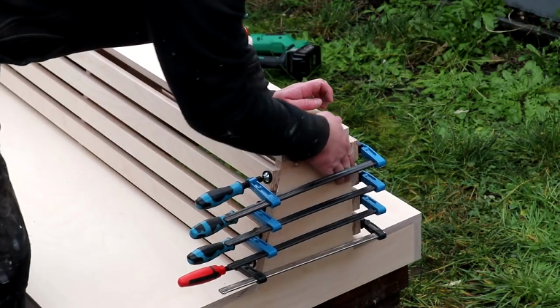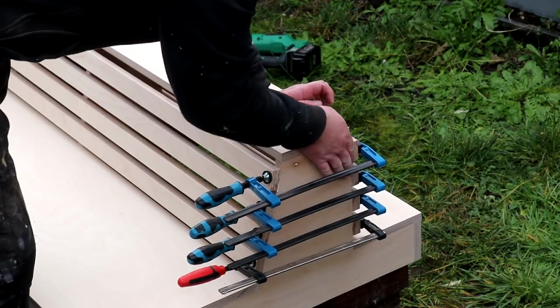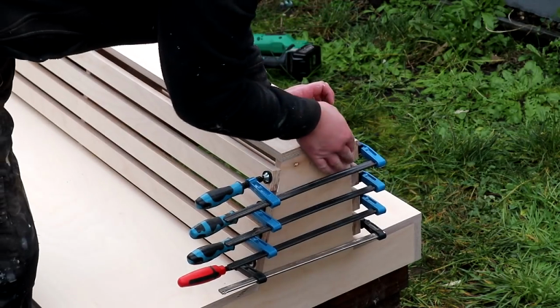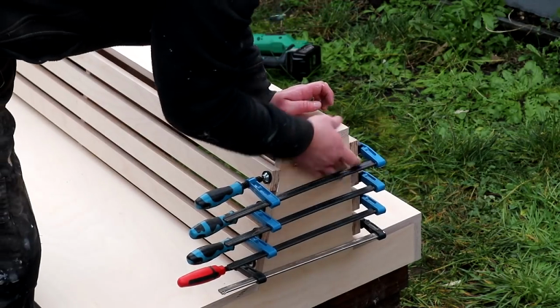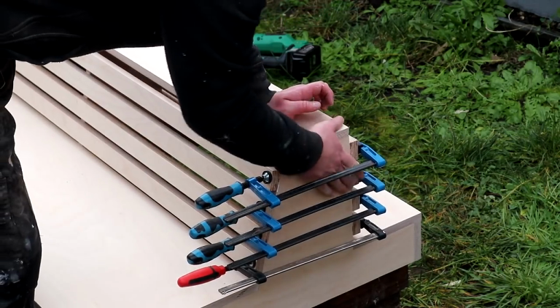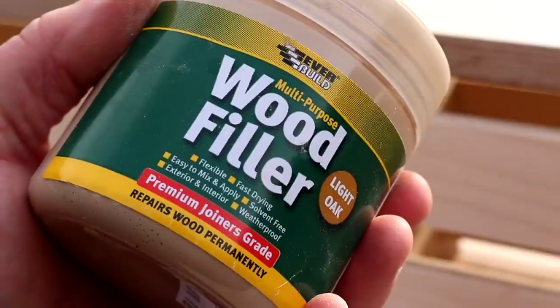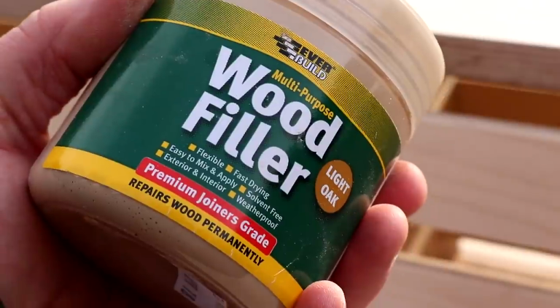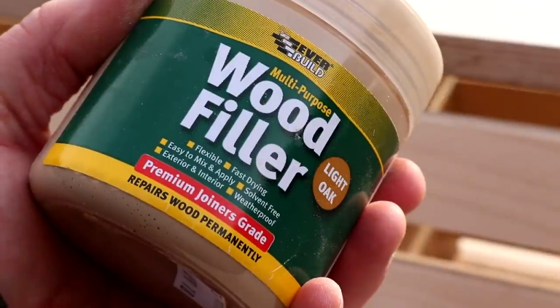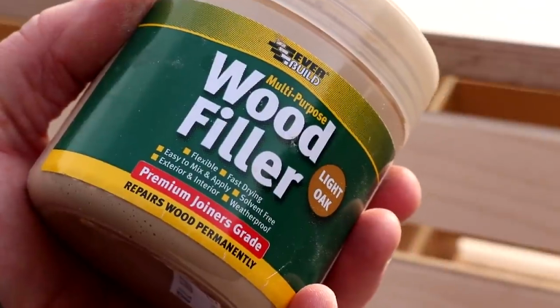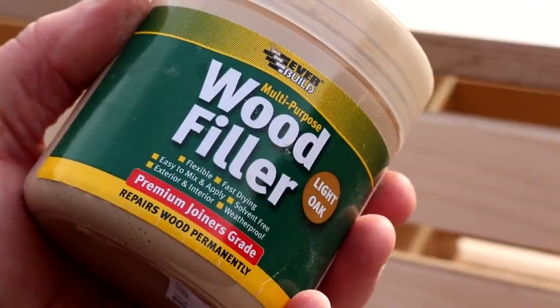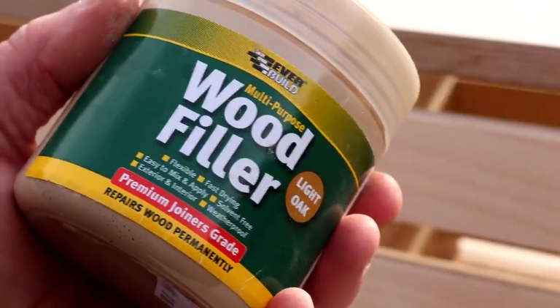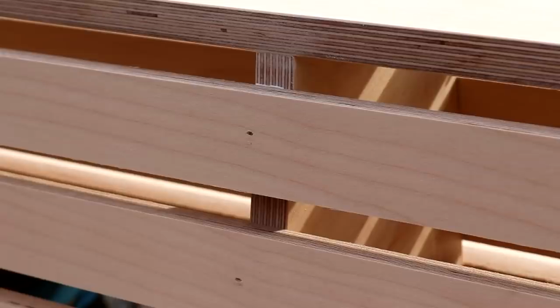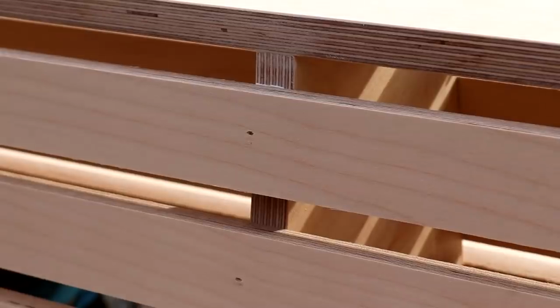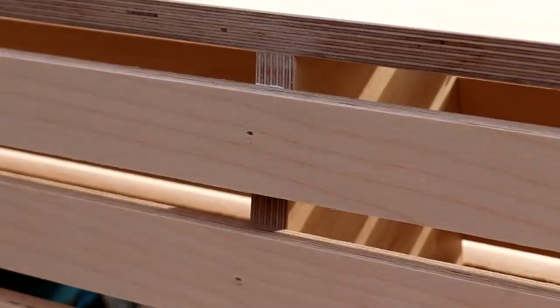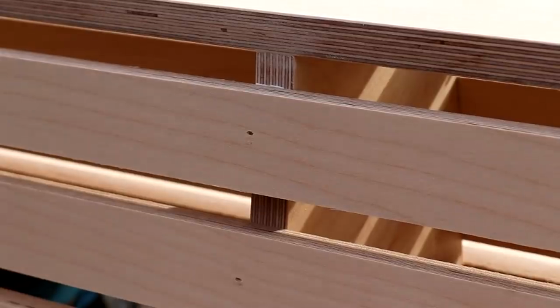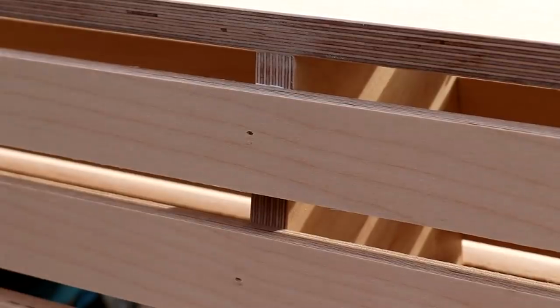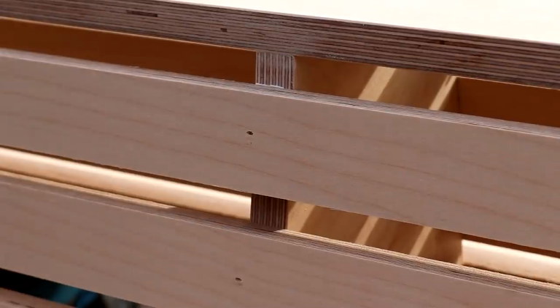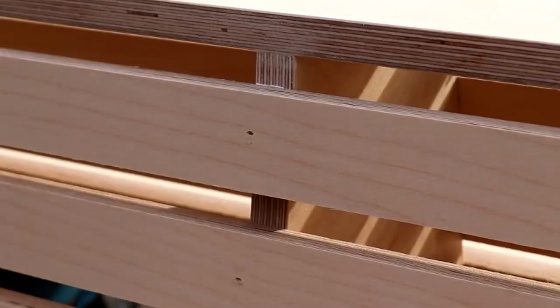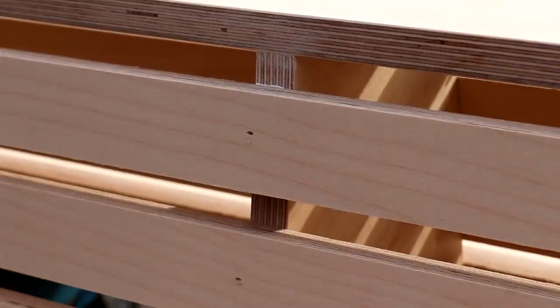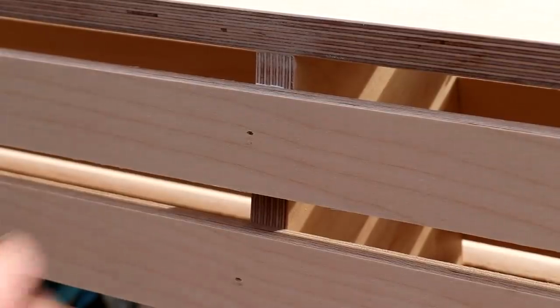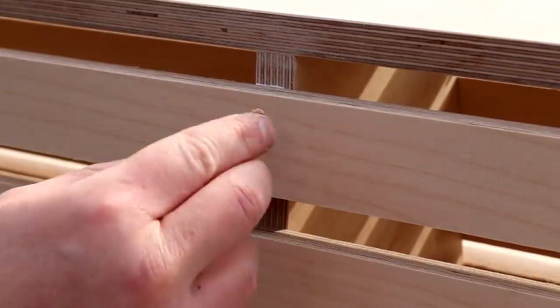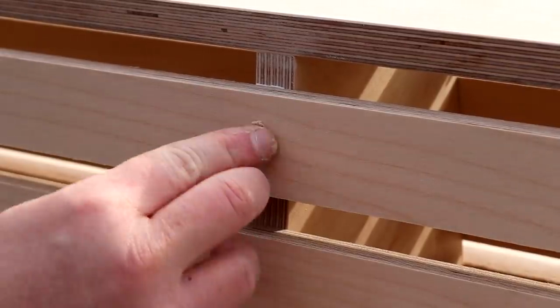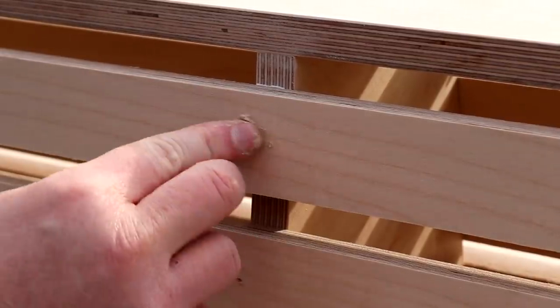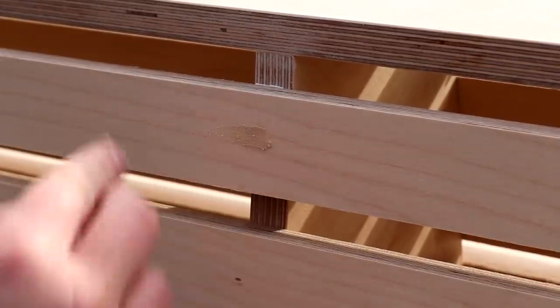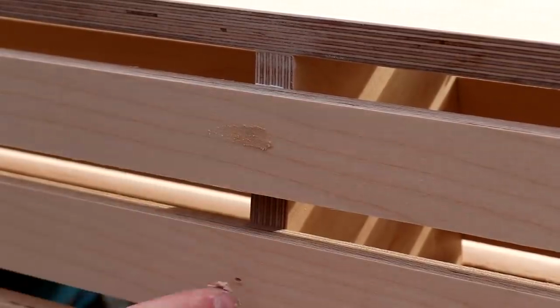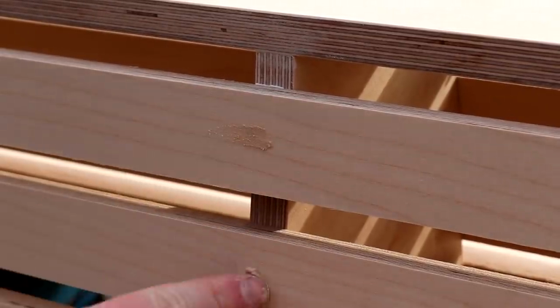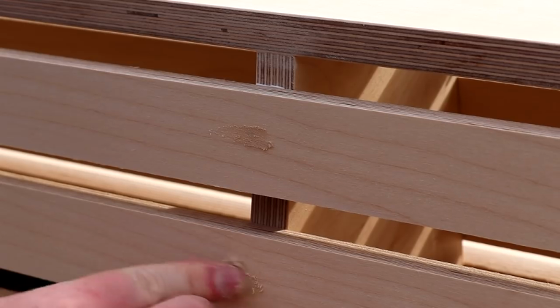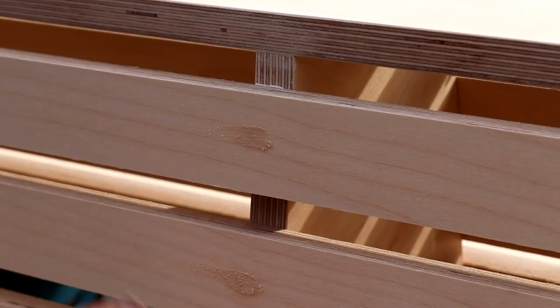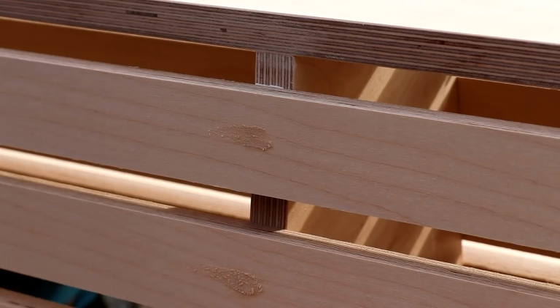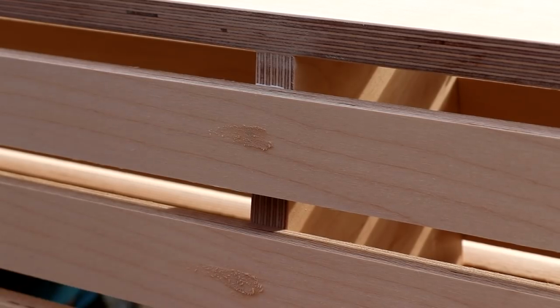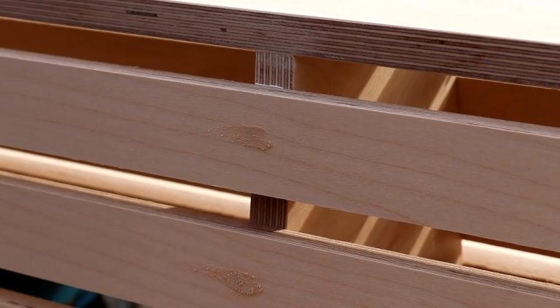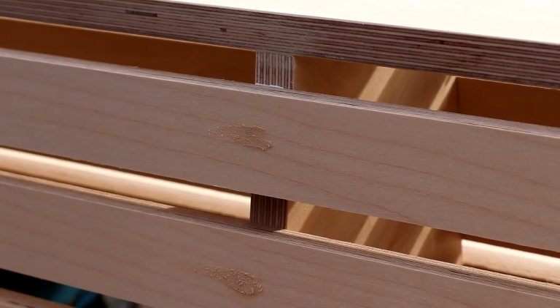I used some light oak wood filler to fill the nail holes, and later this will get sanded back and it'll be difficult to spot where the holes were.